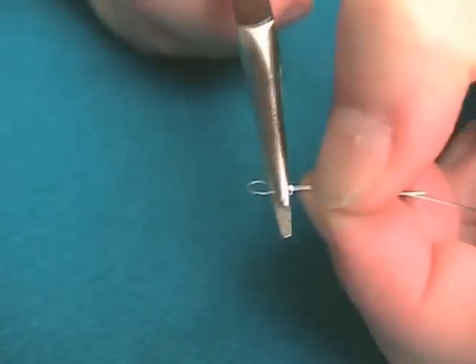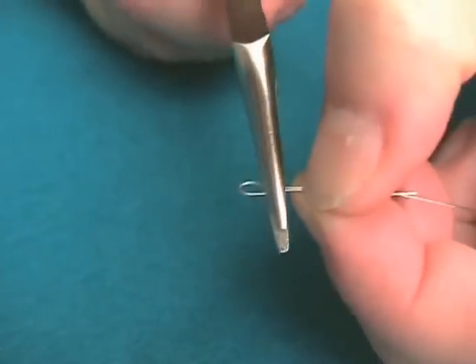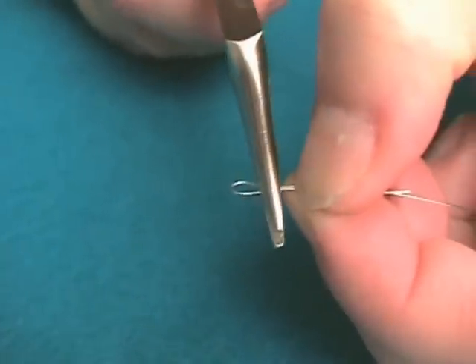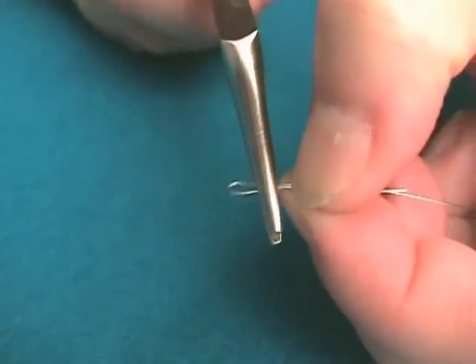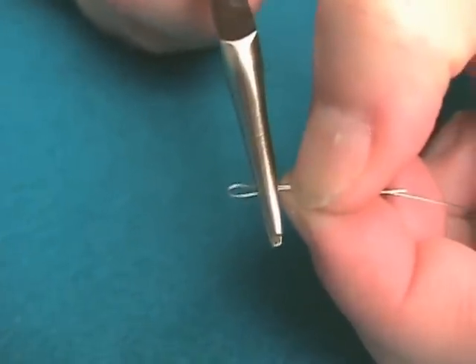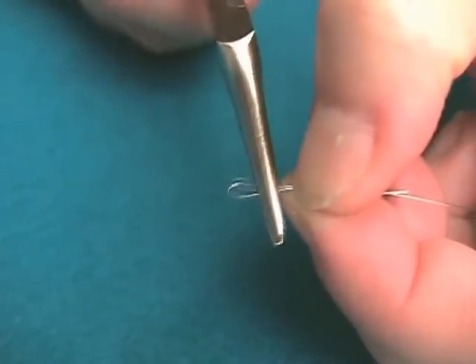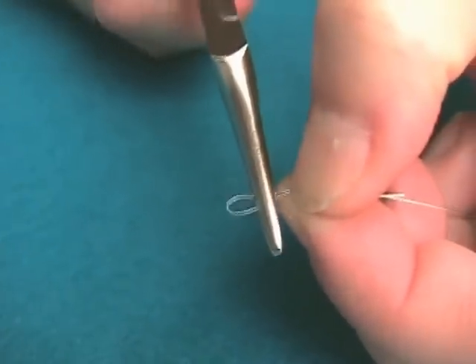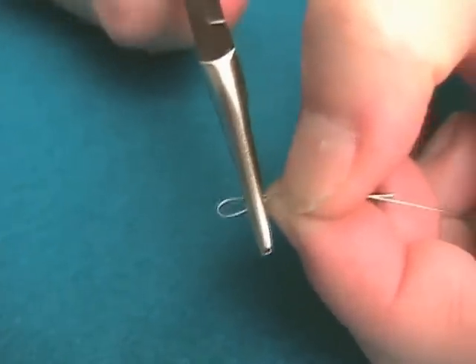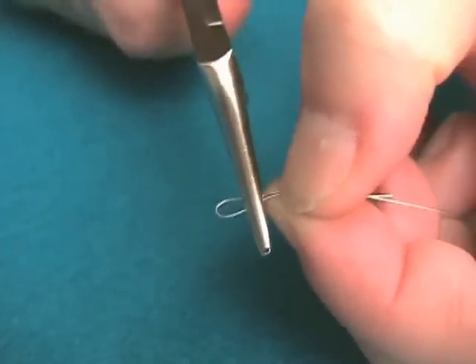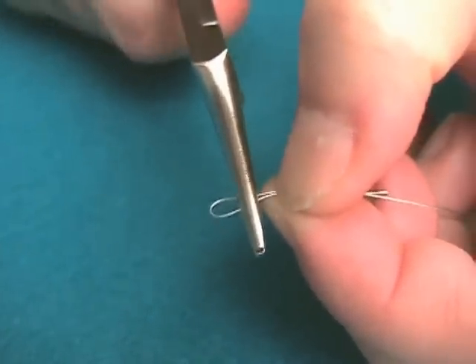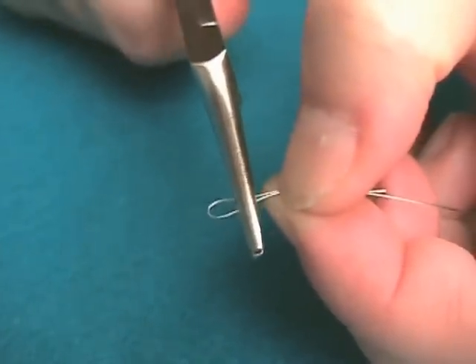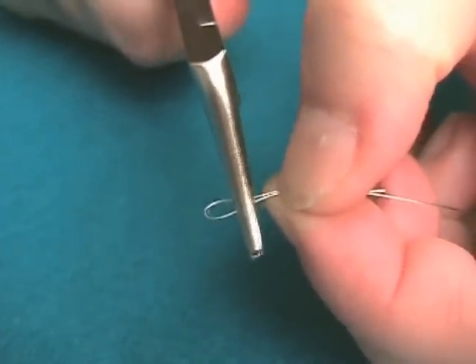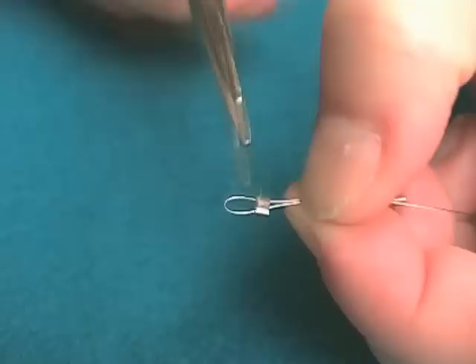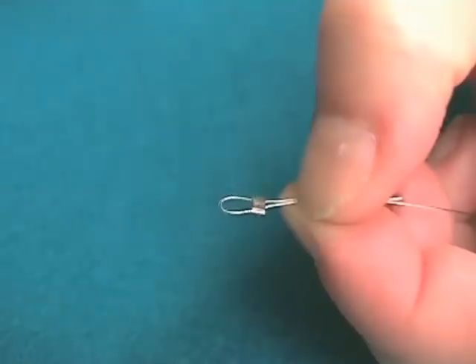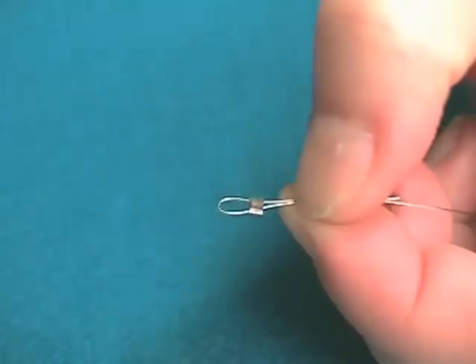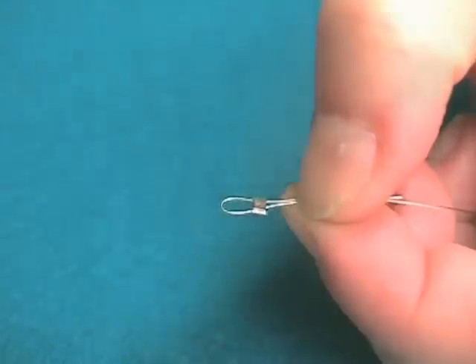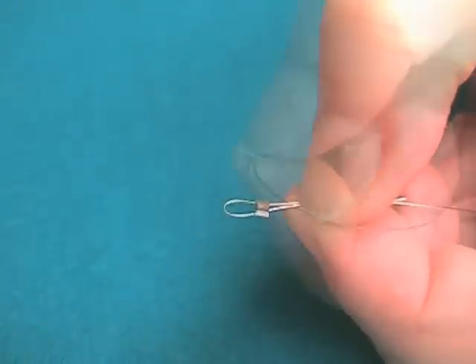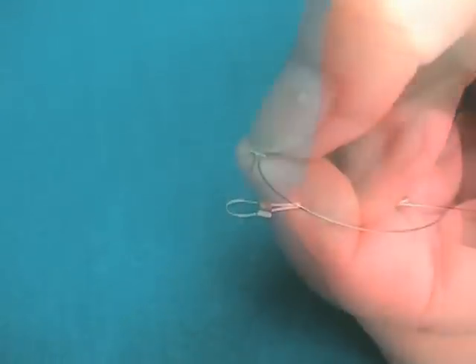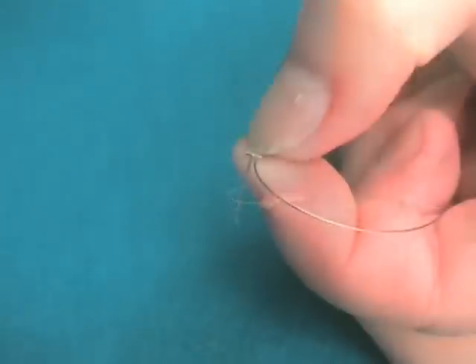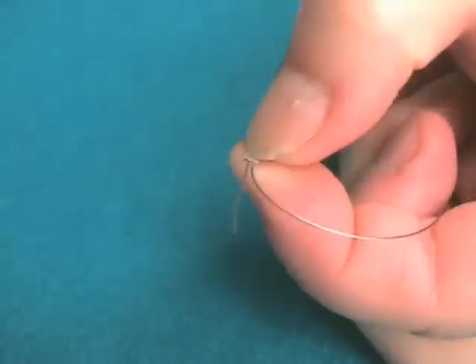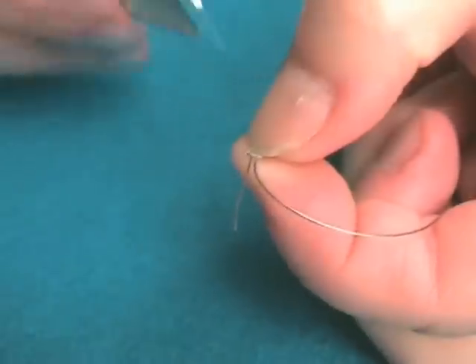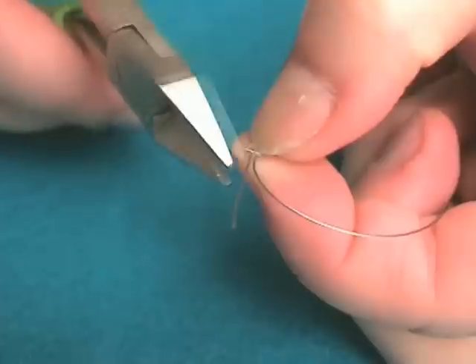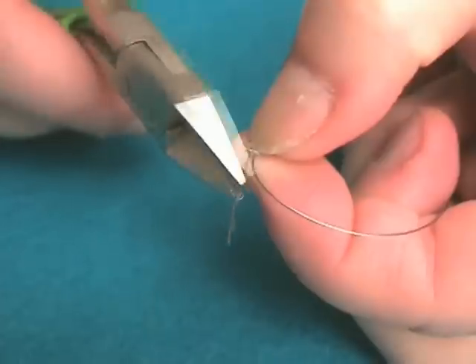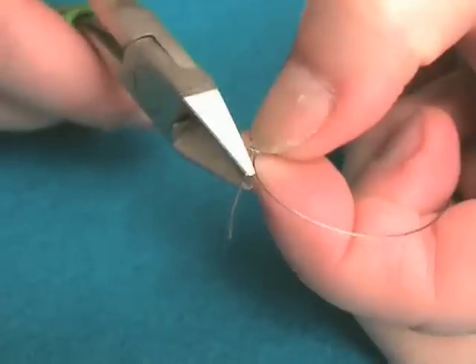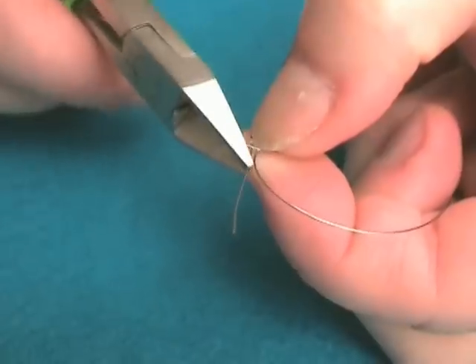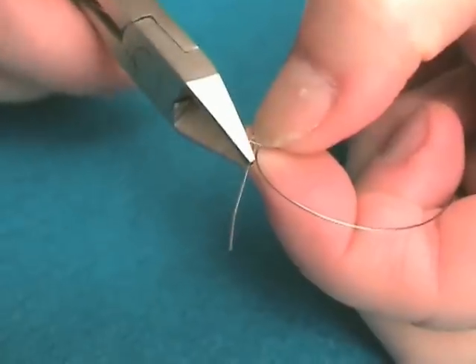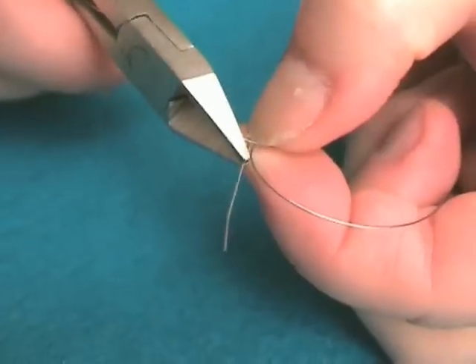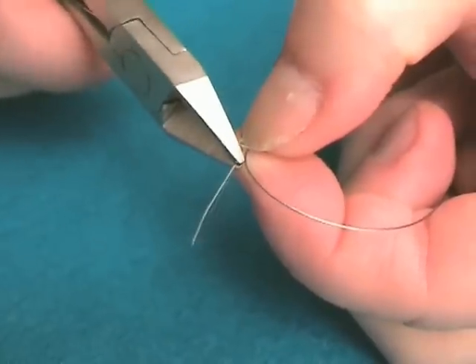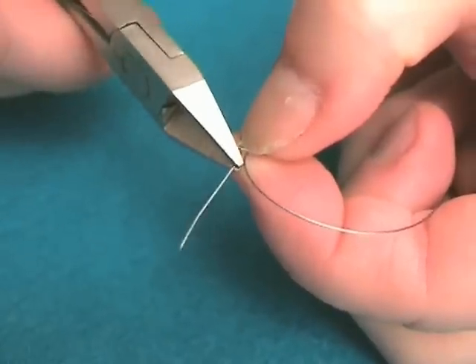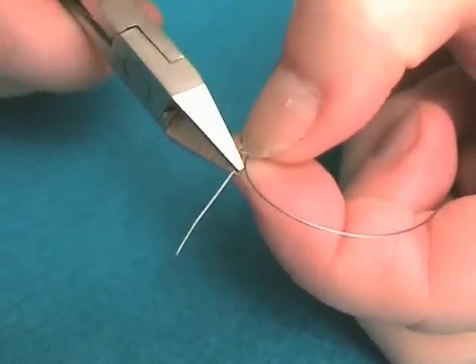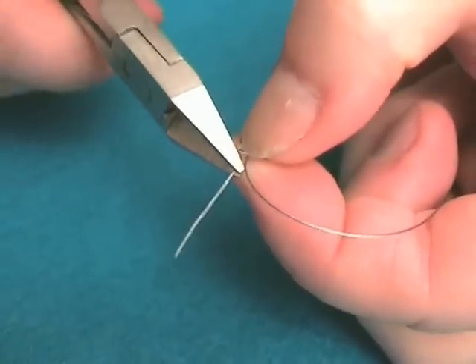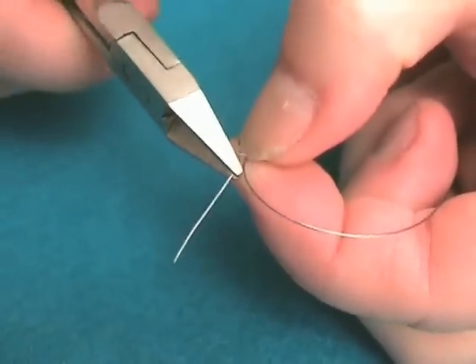Set the crimp in place. Trim away the excess wire with flush cutters.